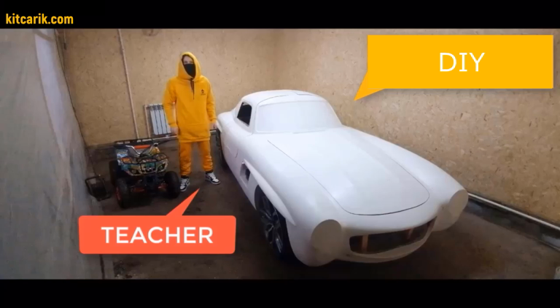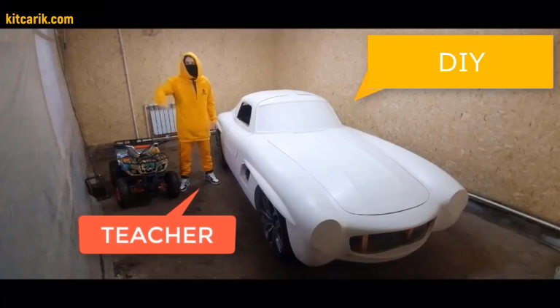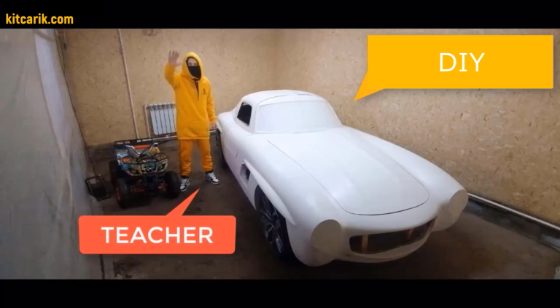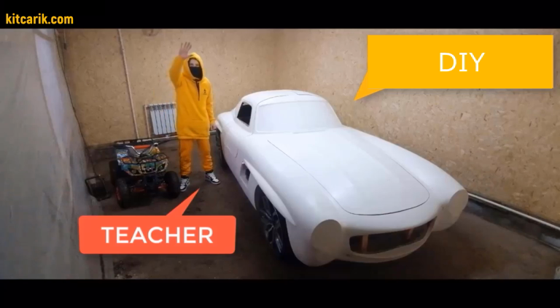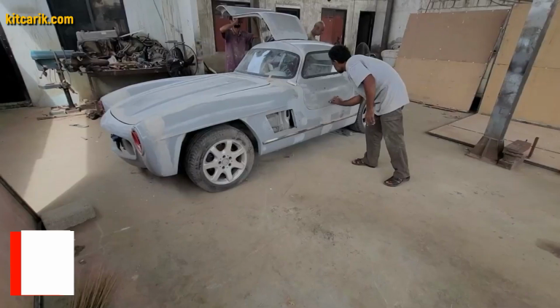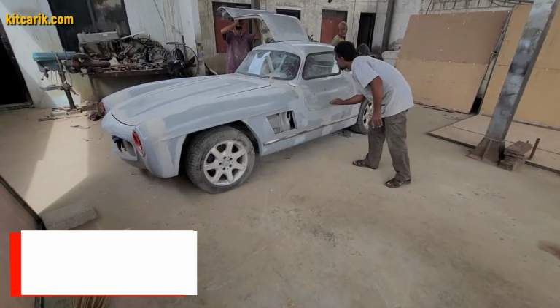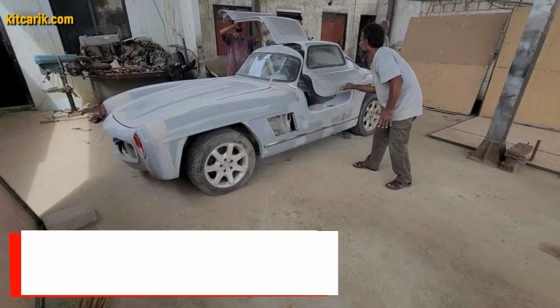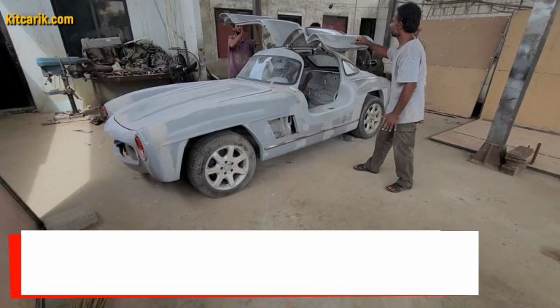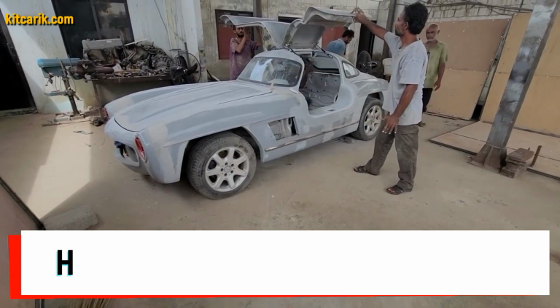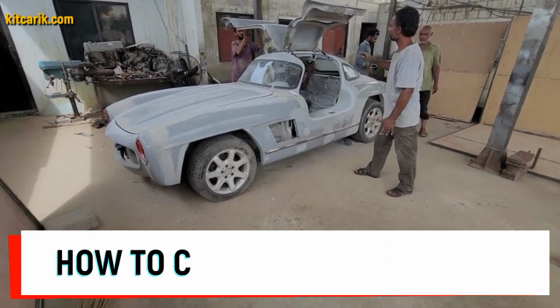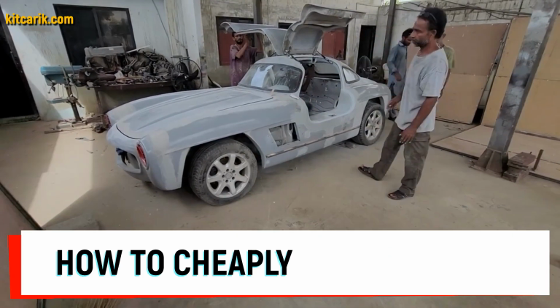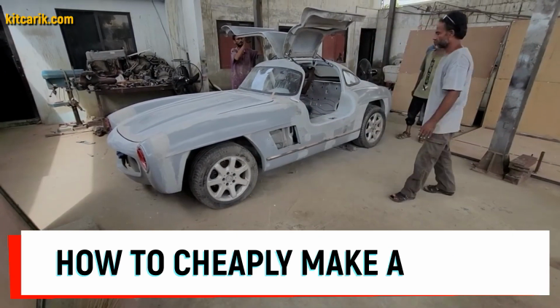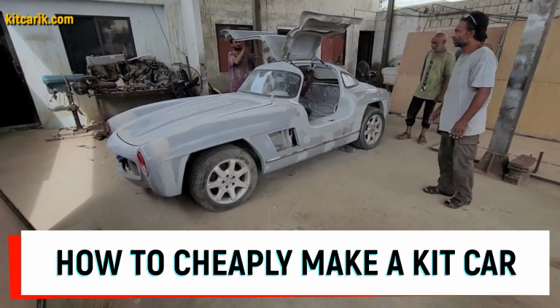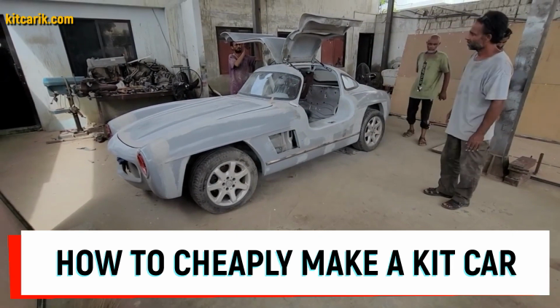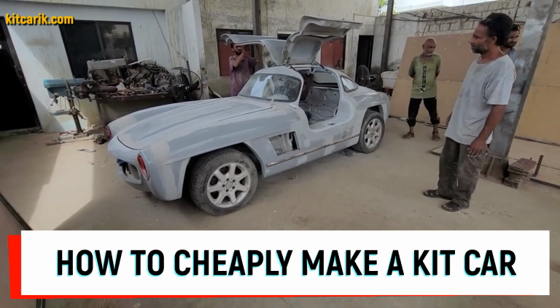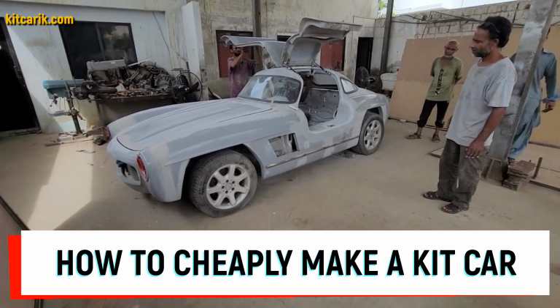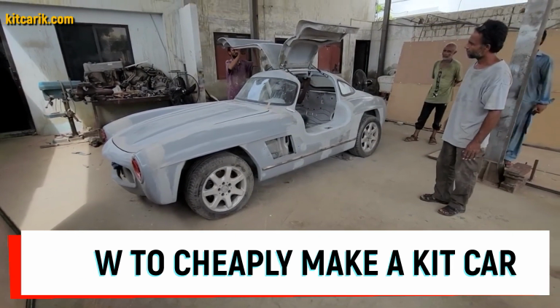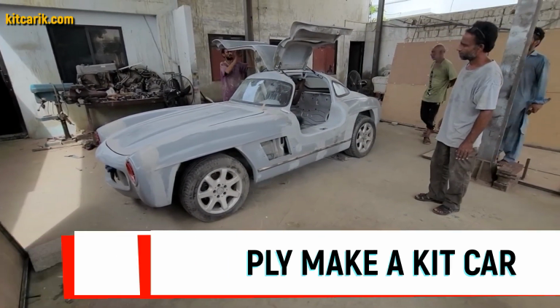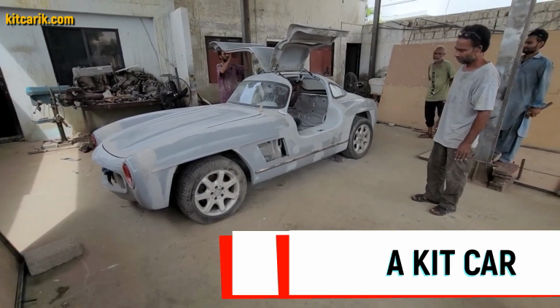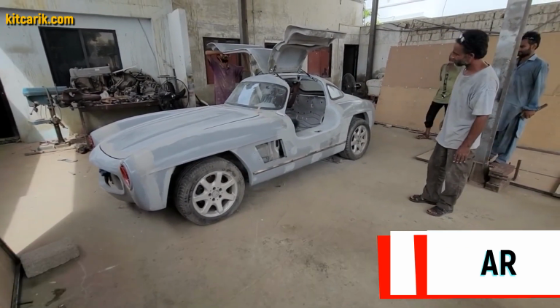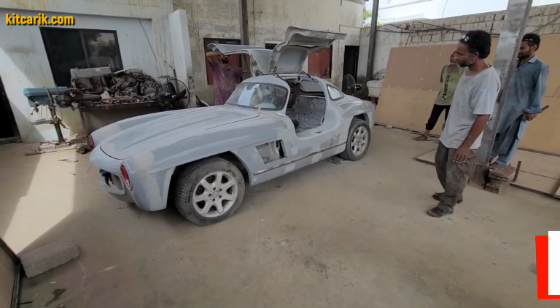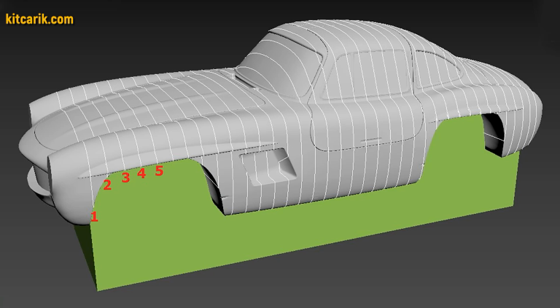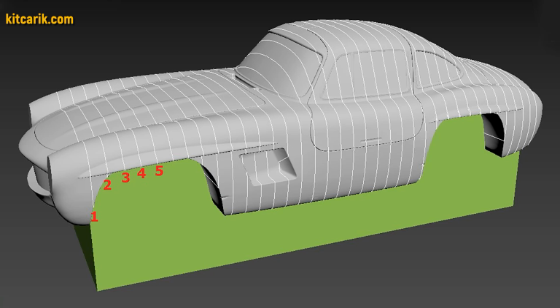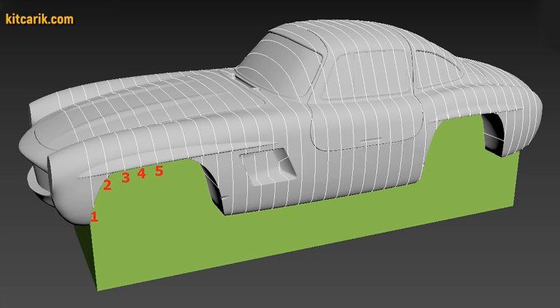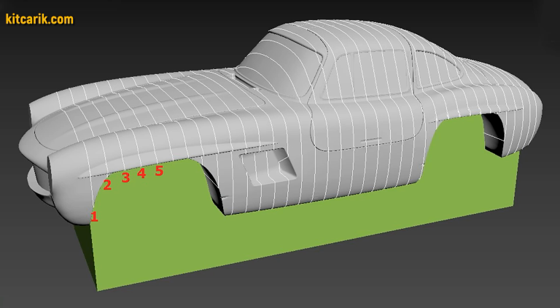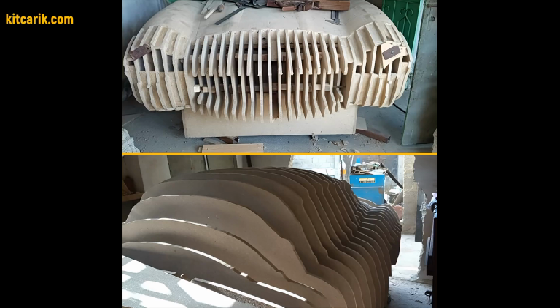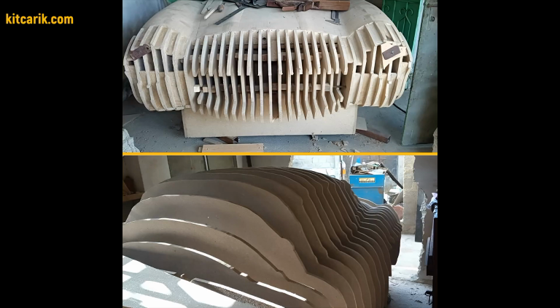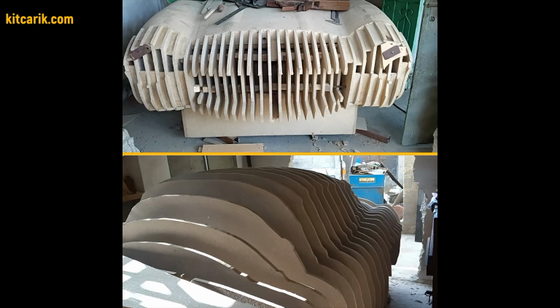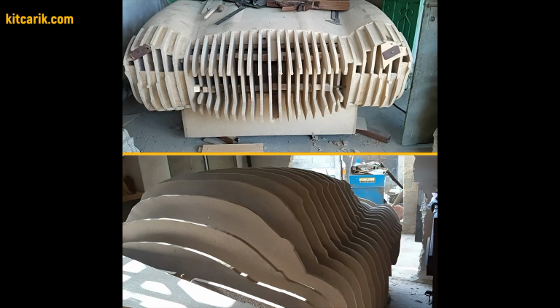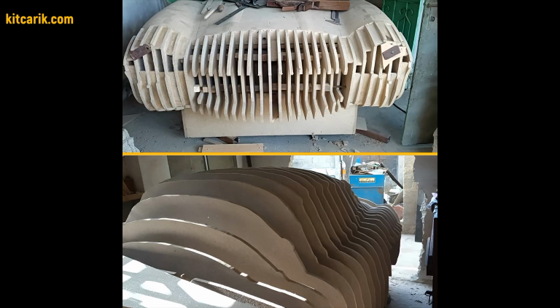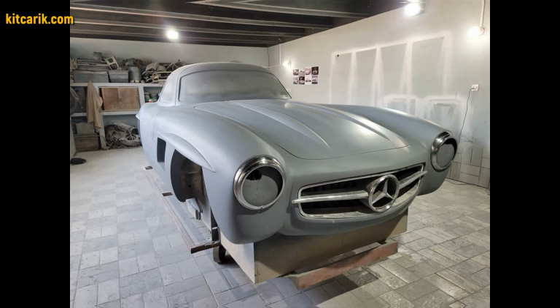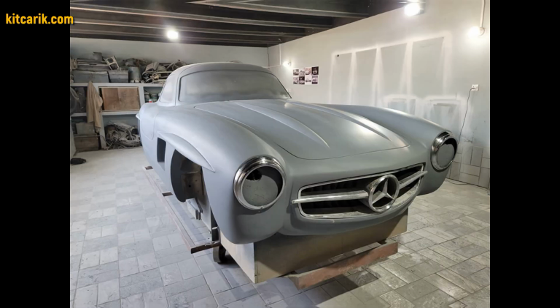Hi guys, here's how my client cheaply made a kit car — a Mercedes-Benz 300 SL Gullwing replica — from my digital car body buck files.